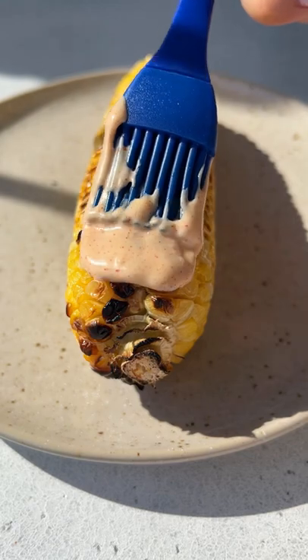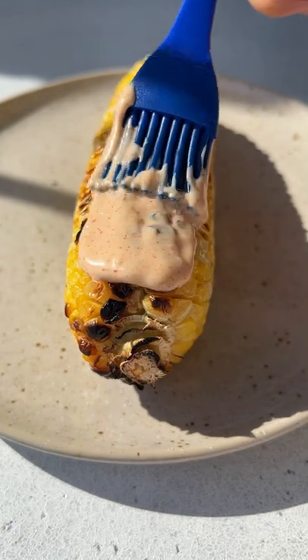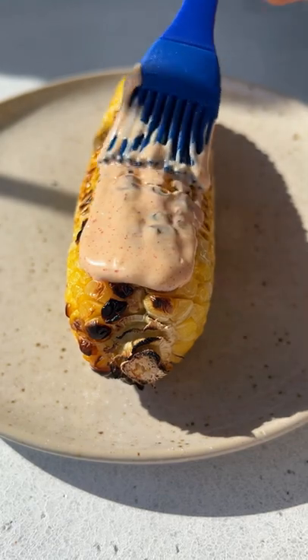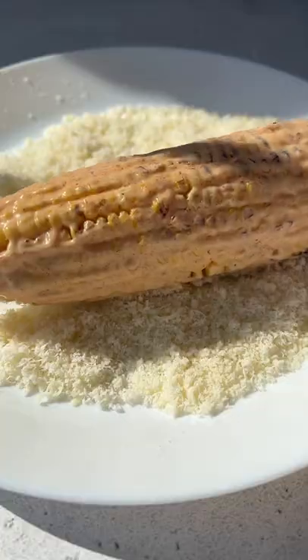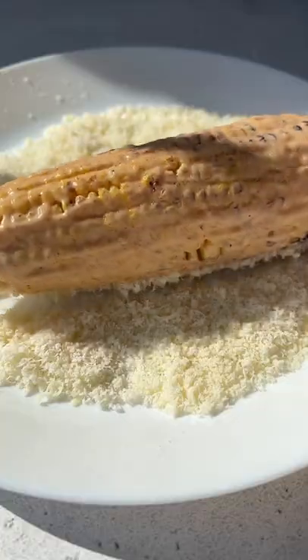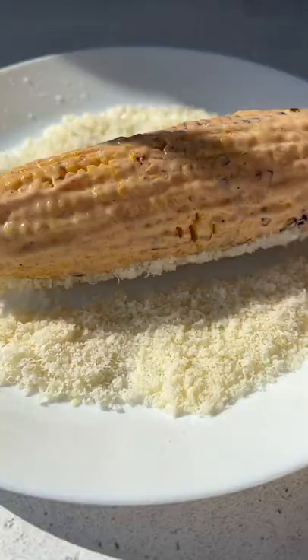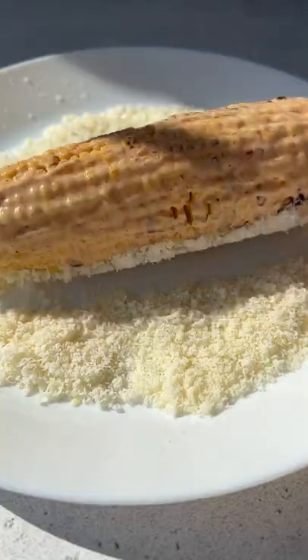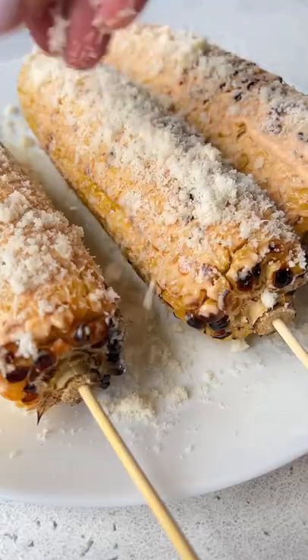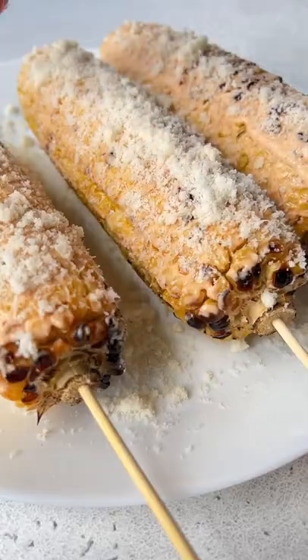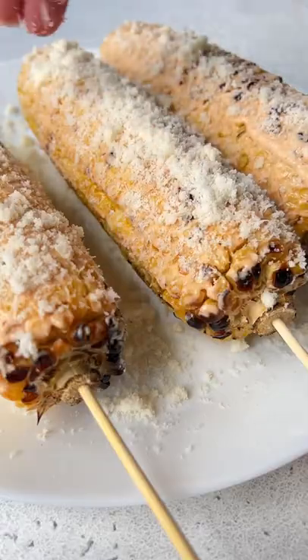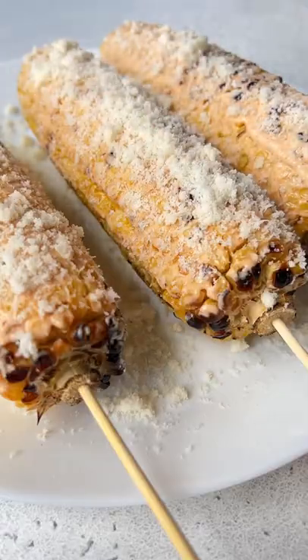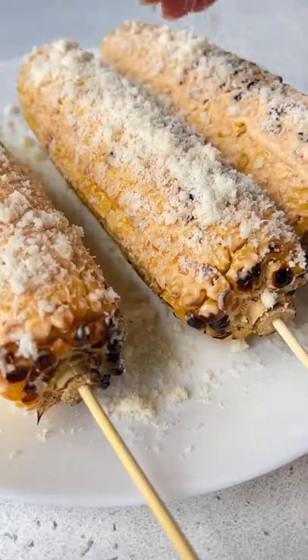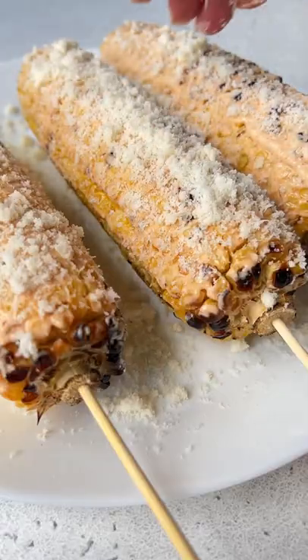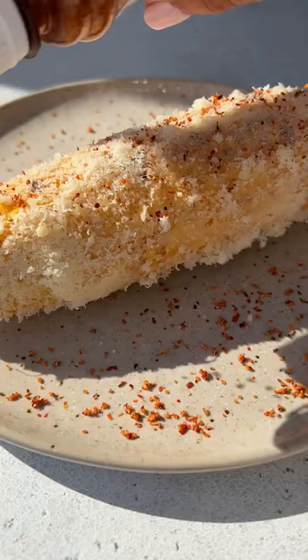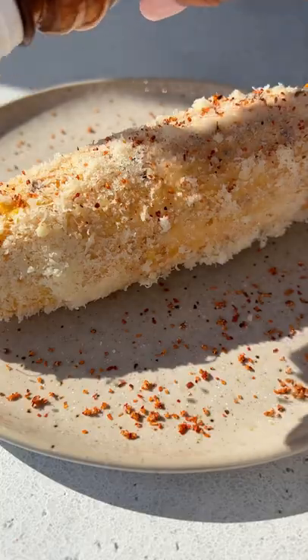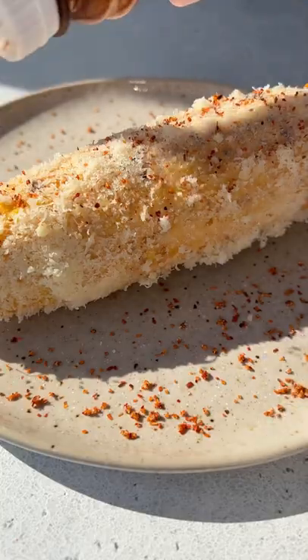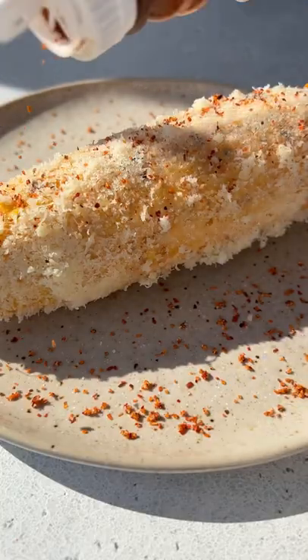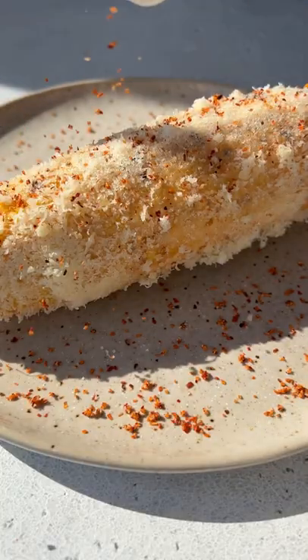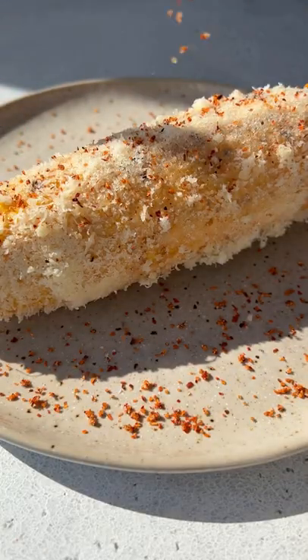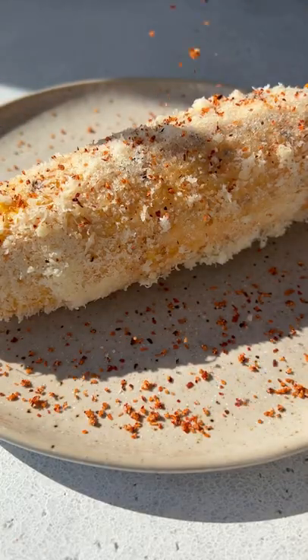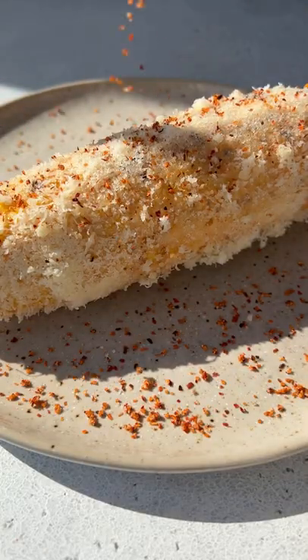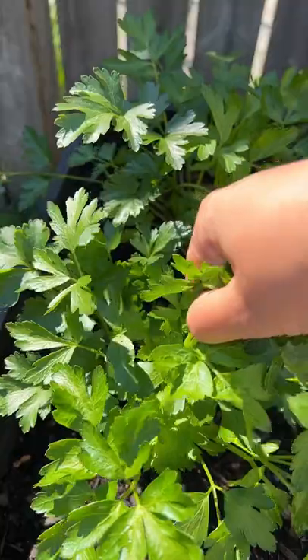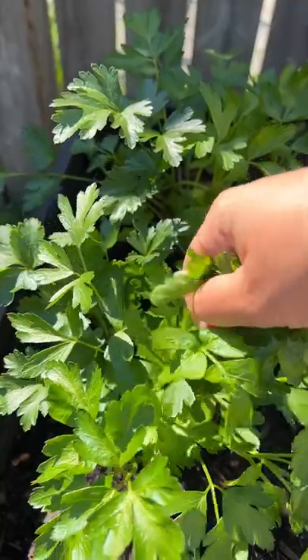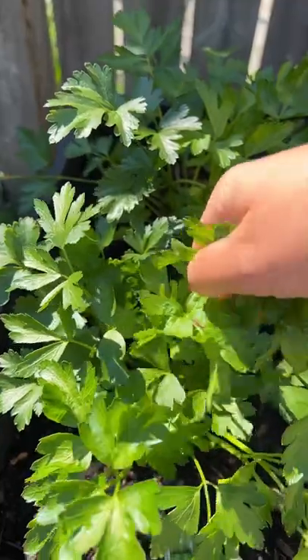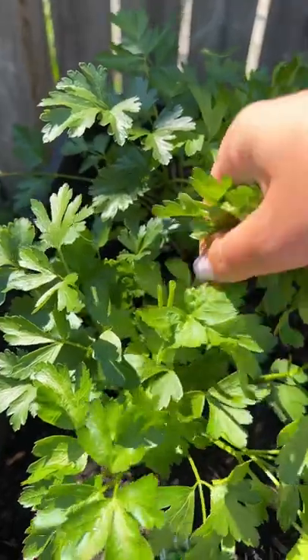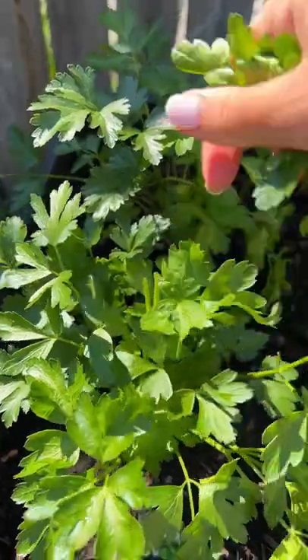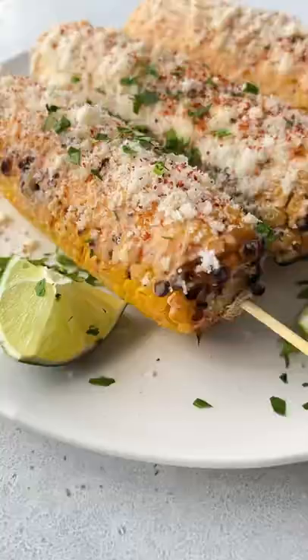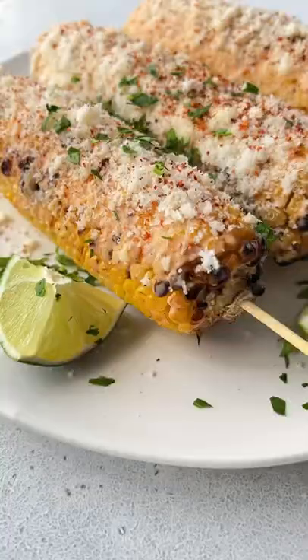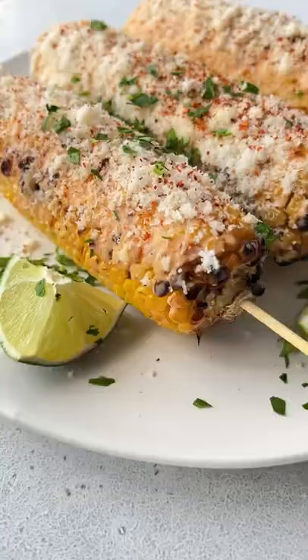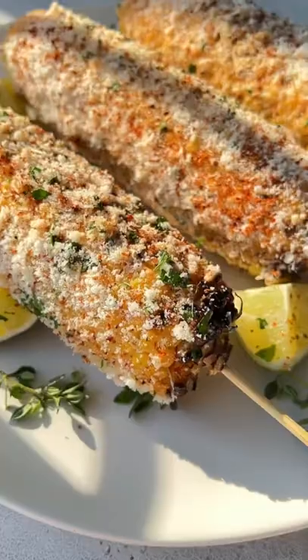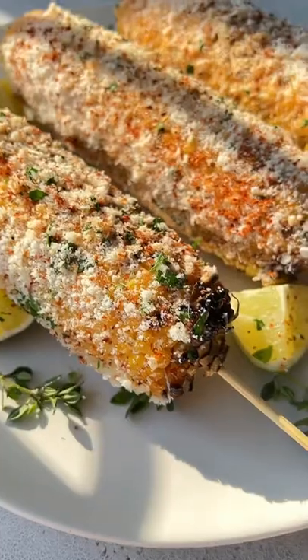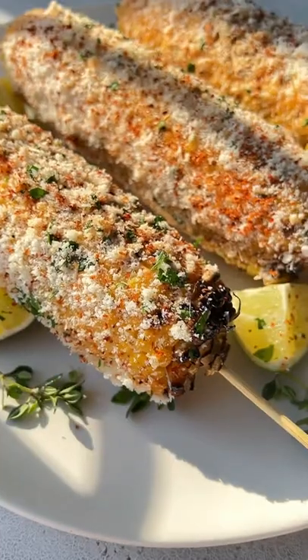Brush that sauce on the corn, roll it in some cotija cheese, a little bit of tajín on top, and some parsley or cilantro.